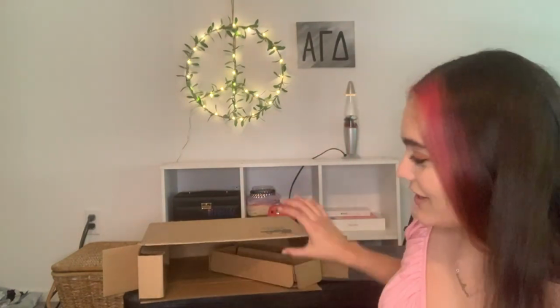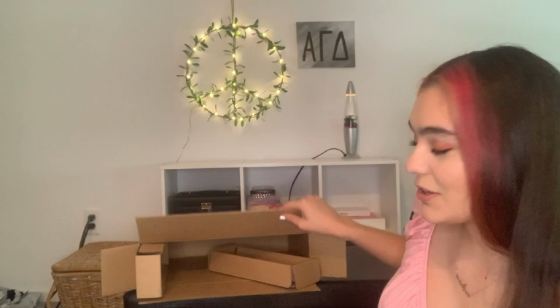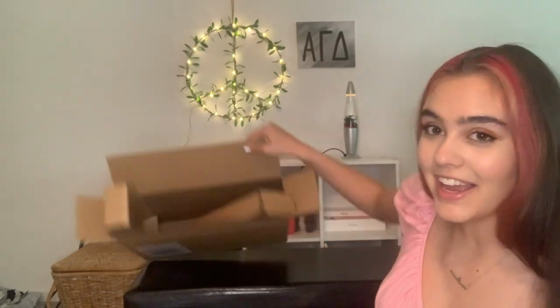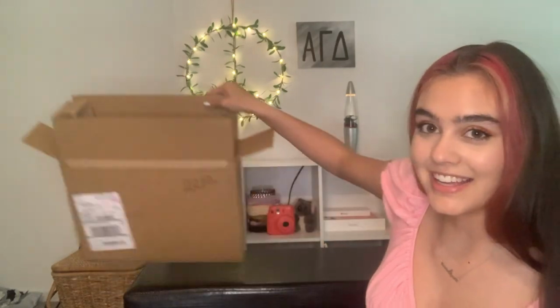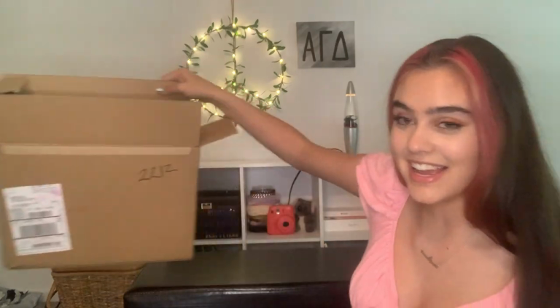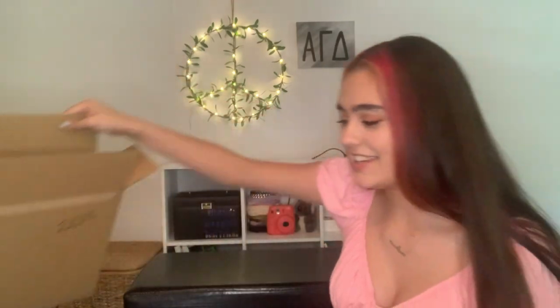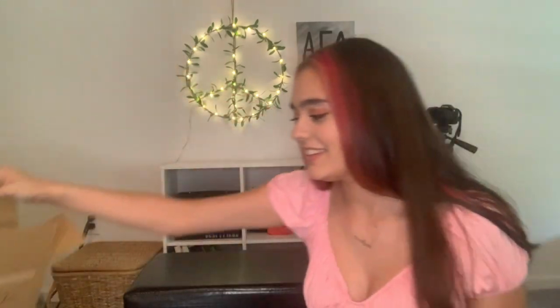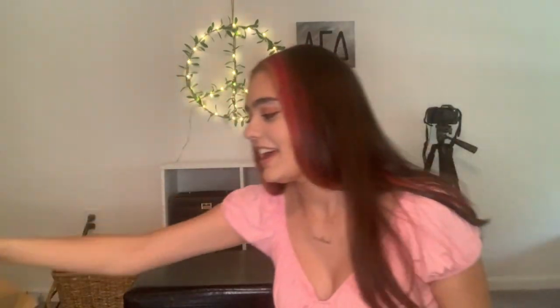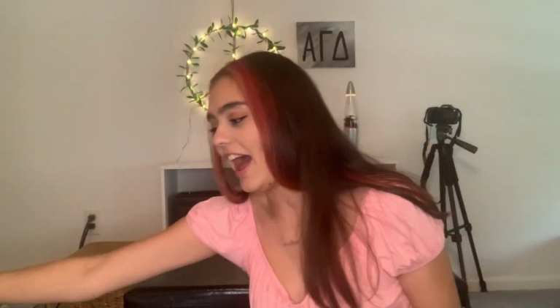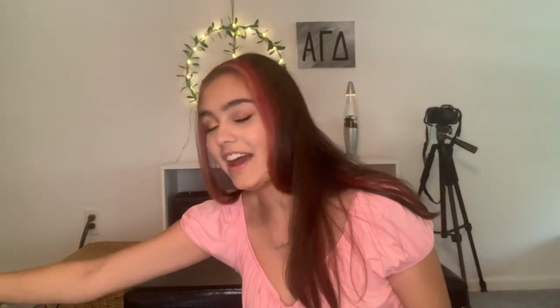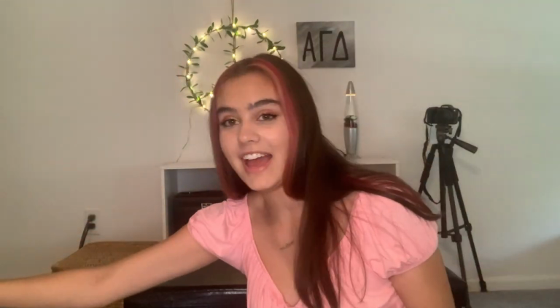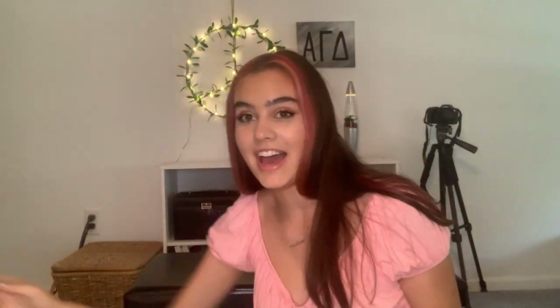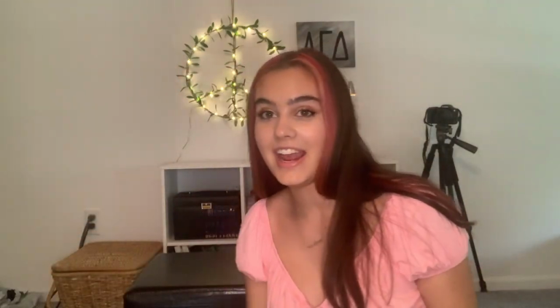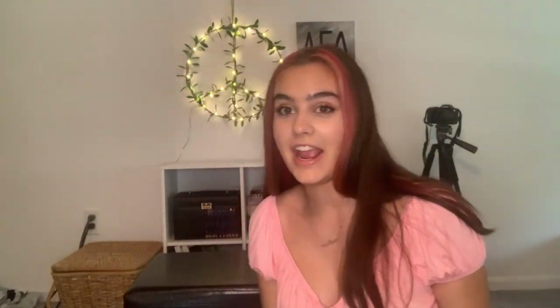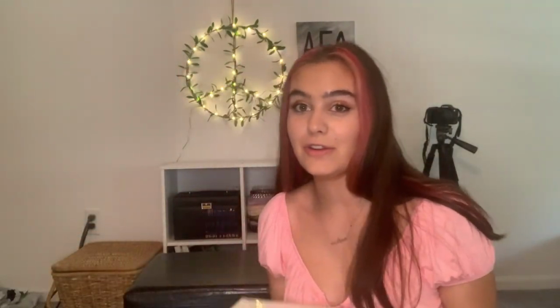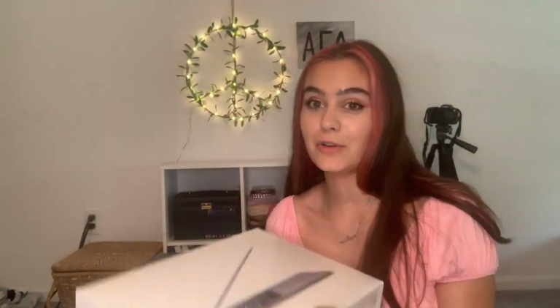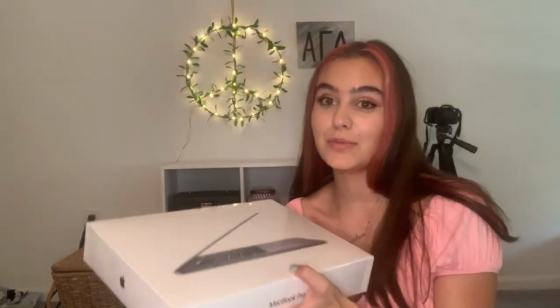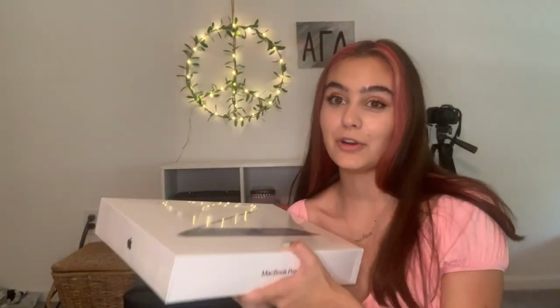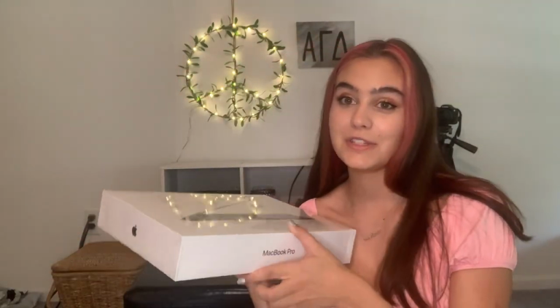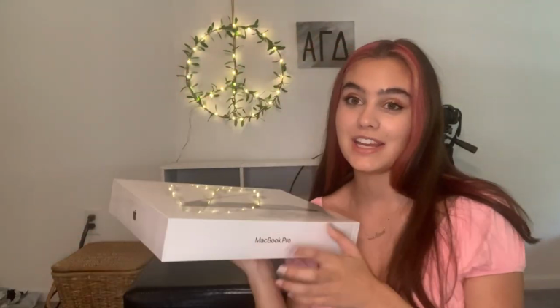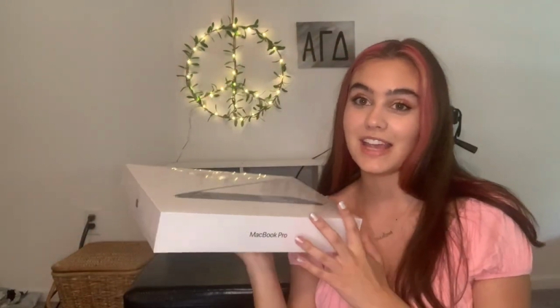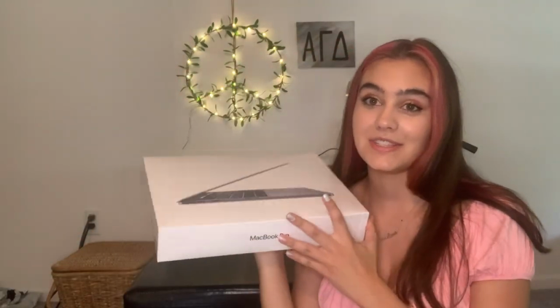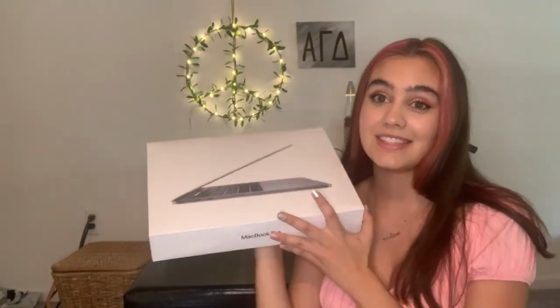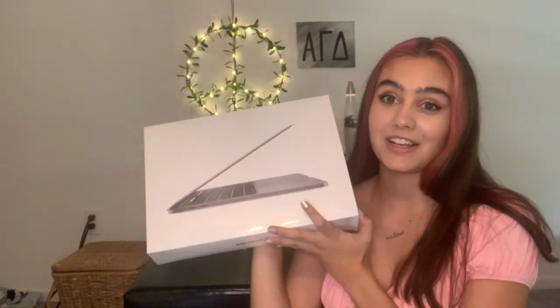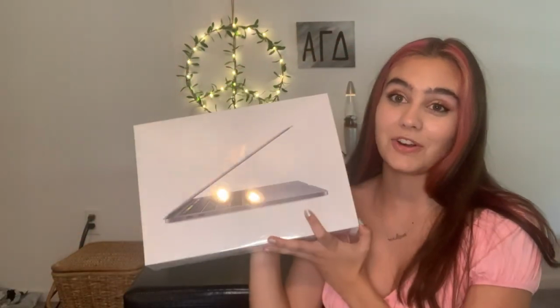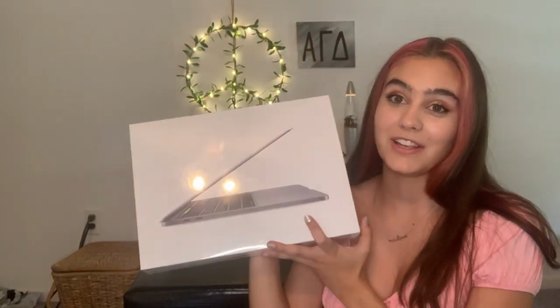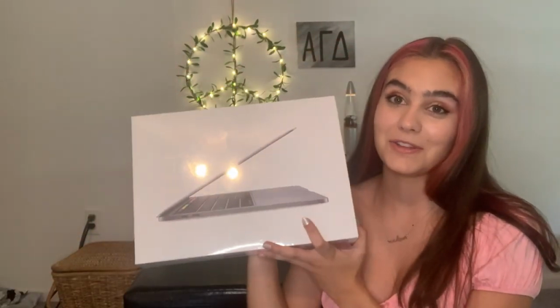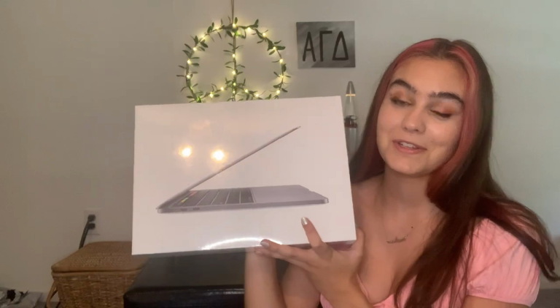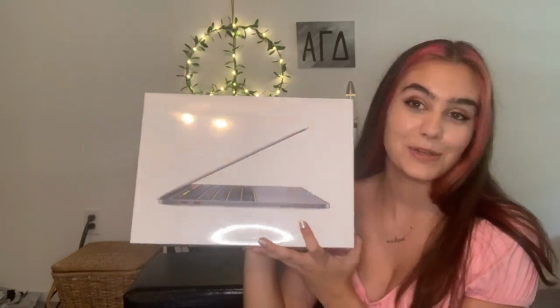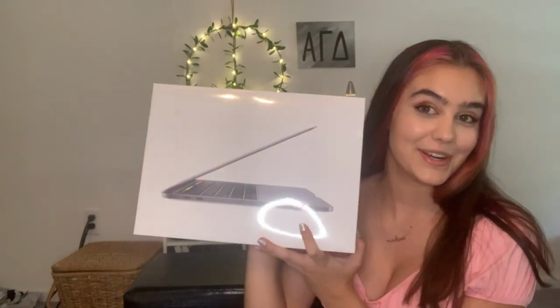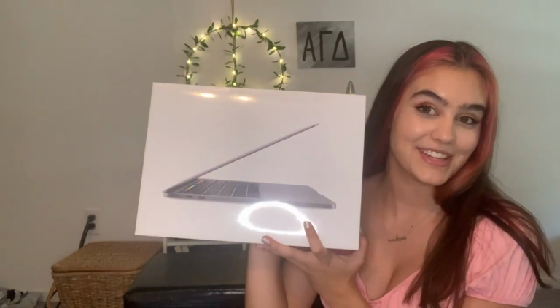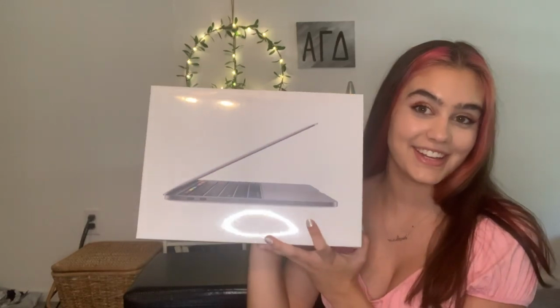We can go ahead and move on to the laptop. There she is! I haven't had a new computer since sixth grade, so this is super exciting.